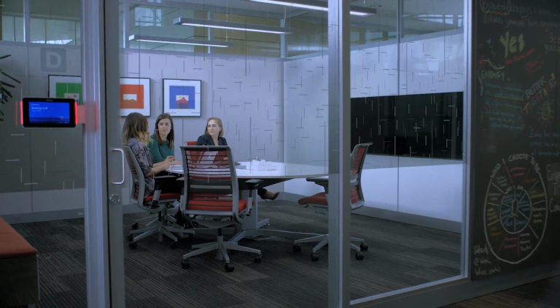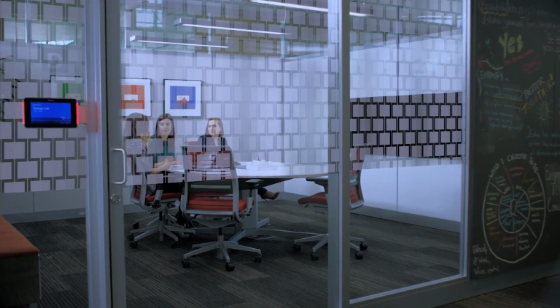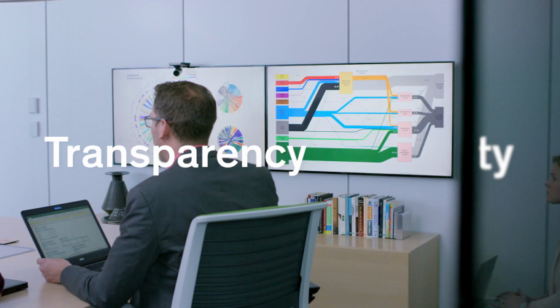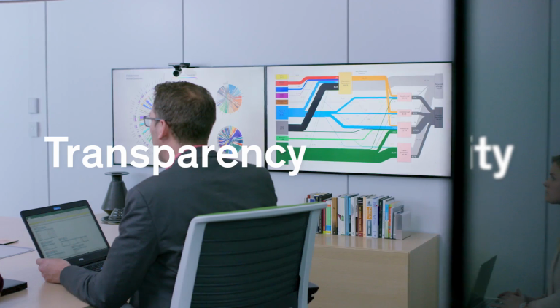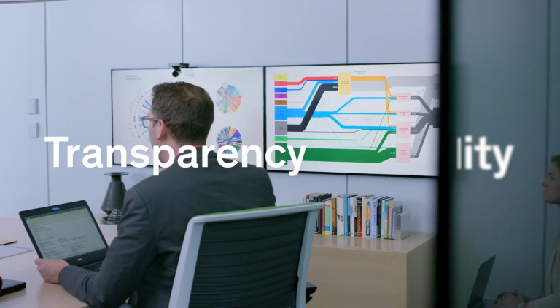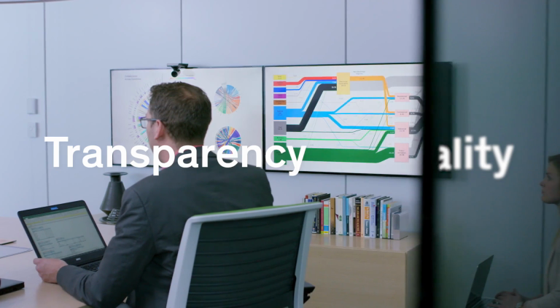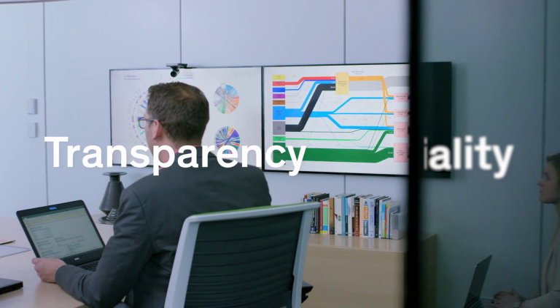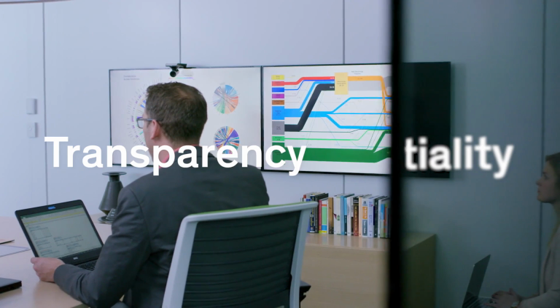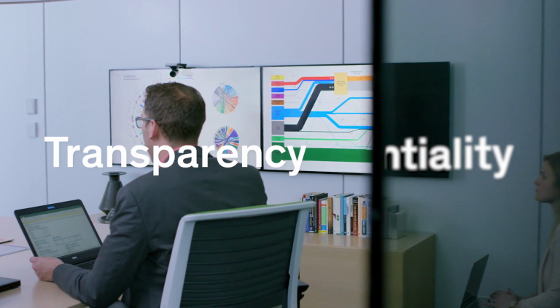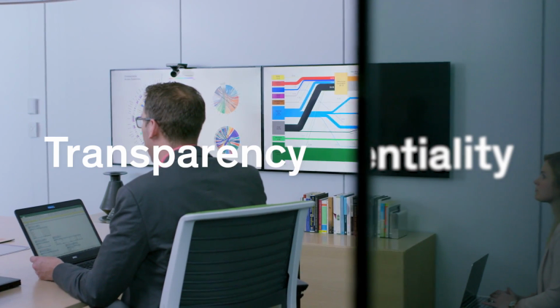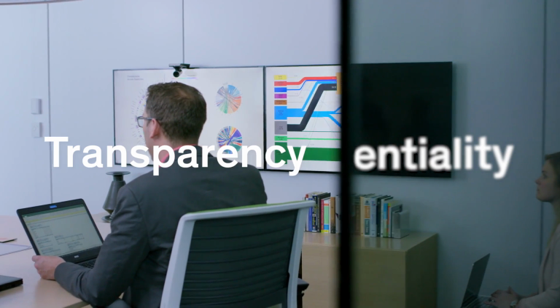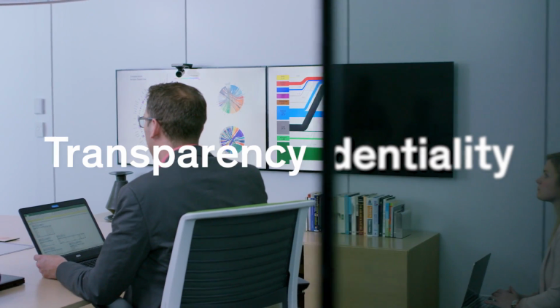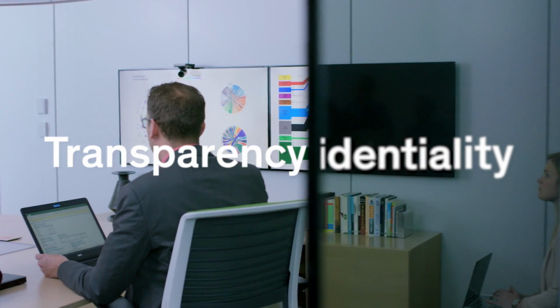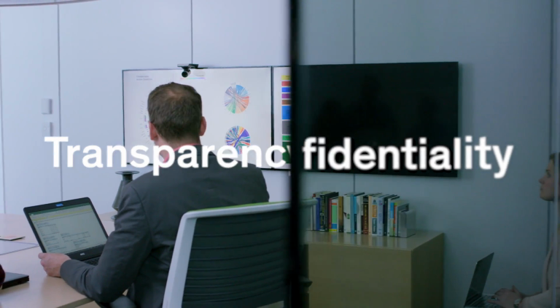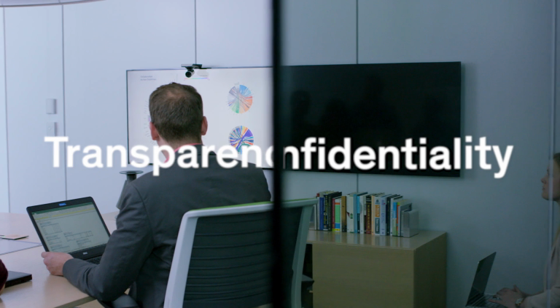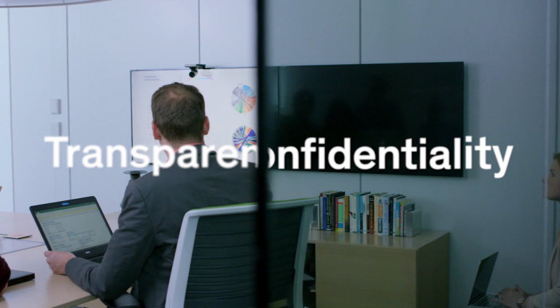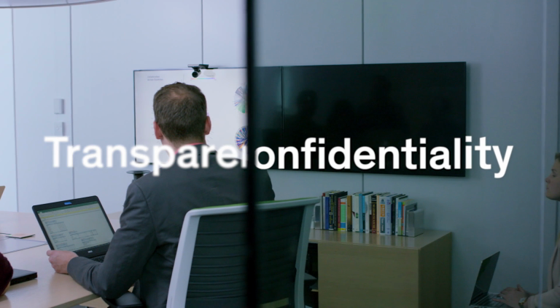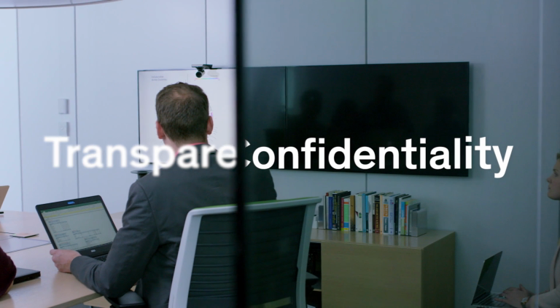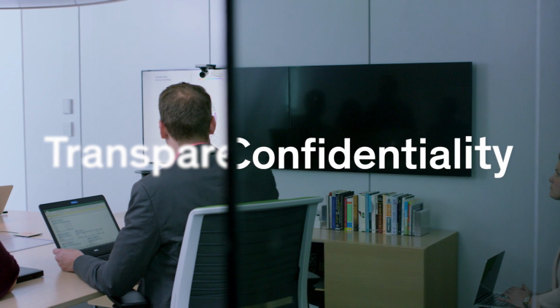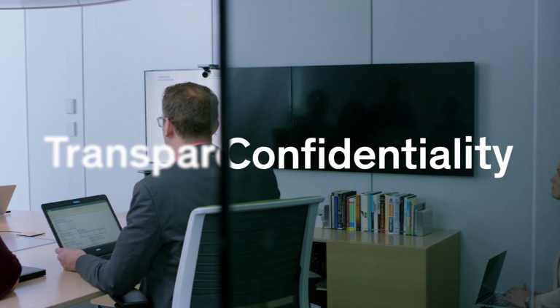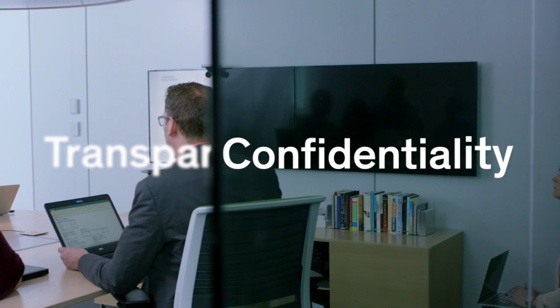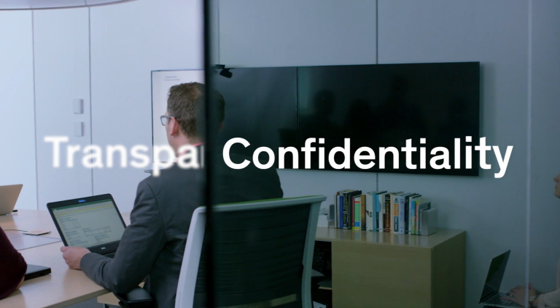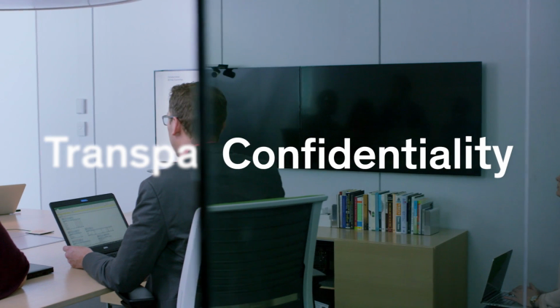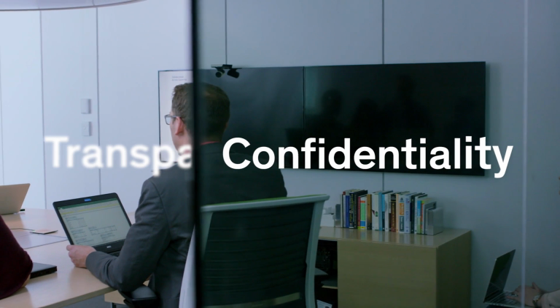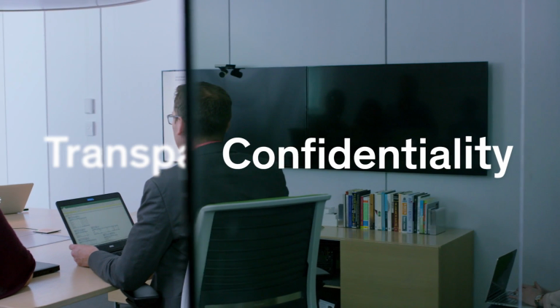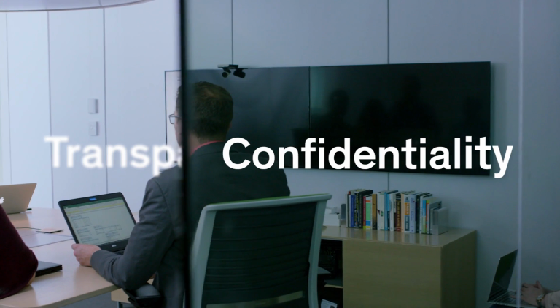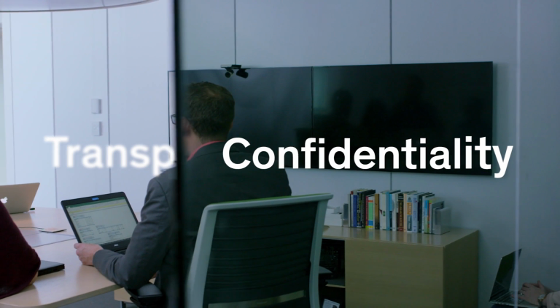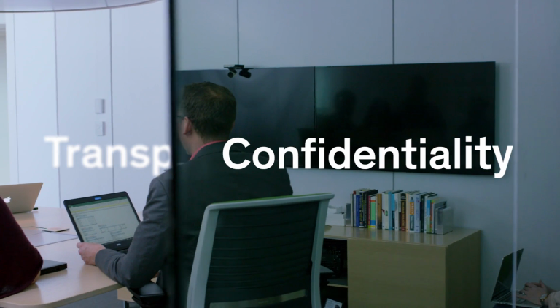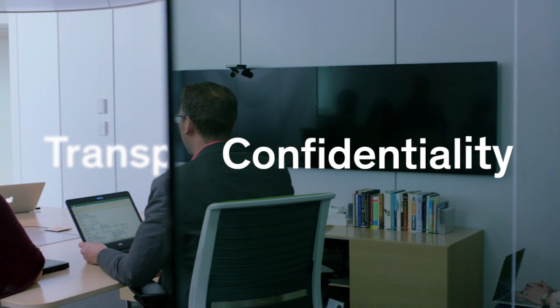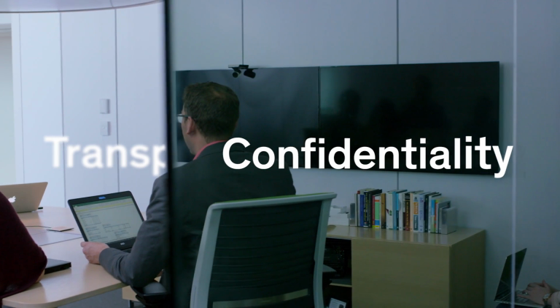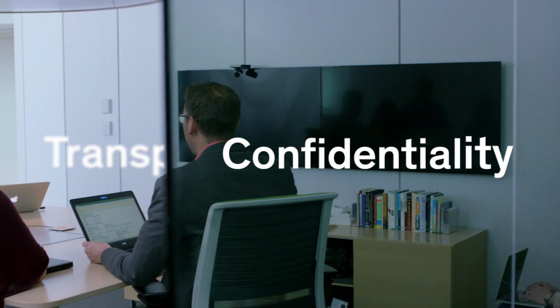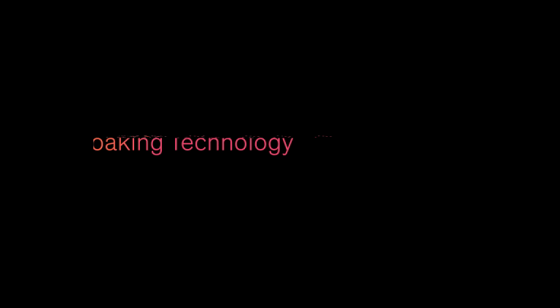Casper cloaking technology. Transparency and confidentiality. Both at the same time.